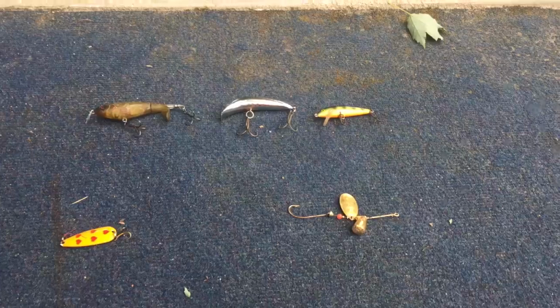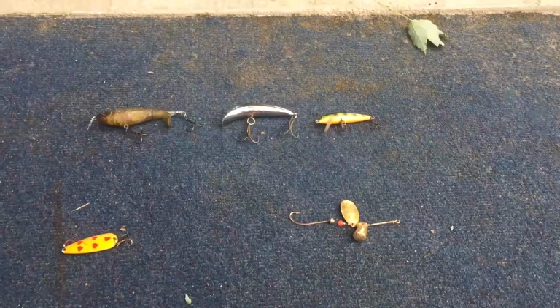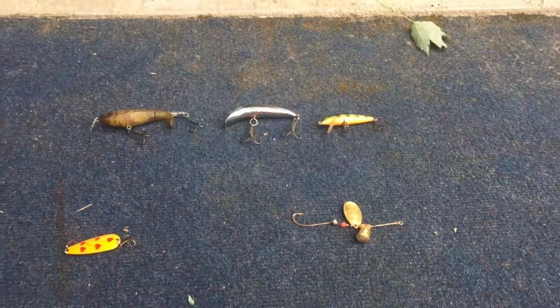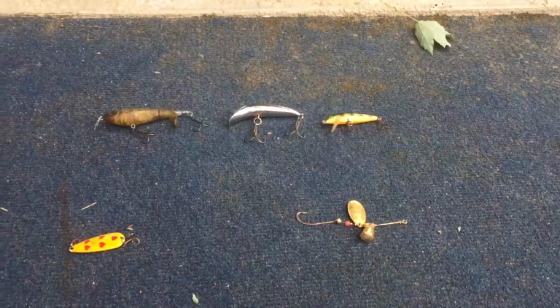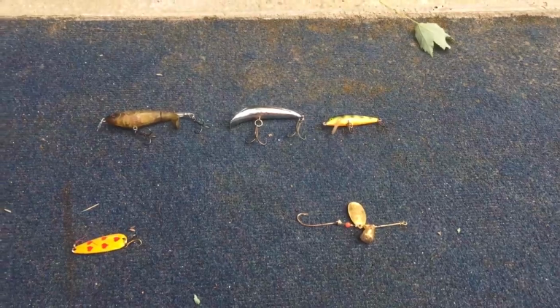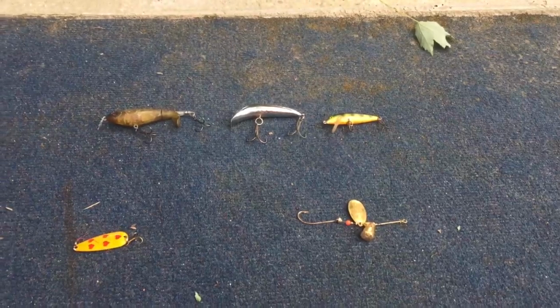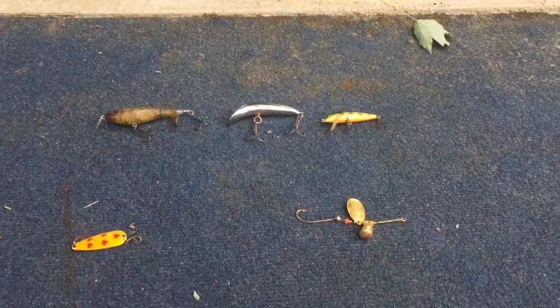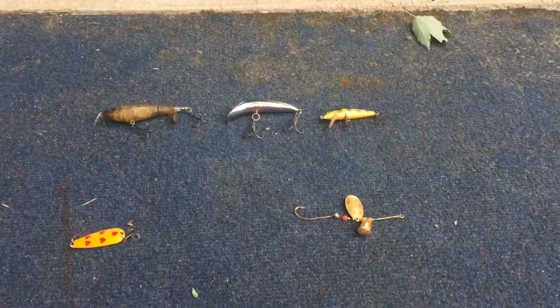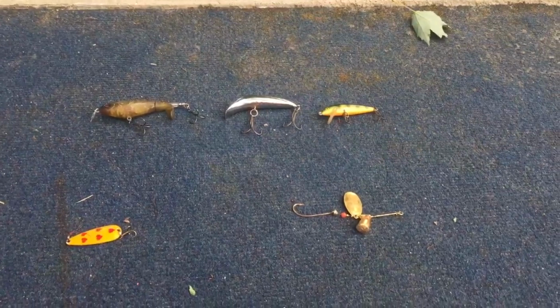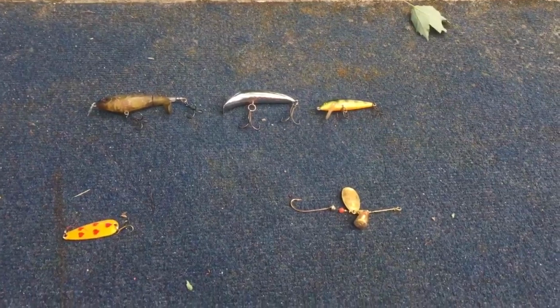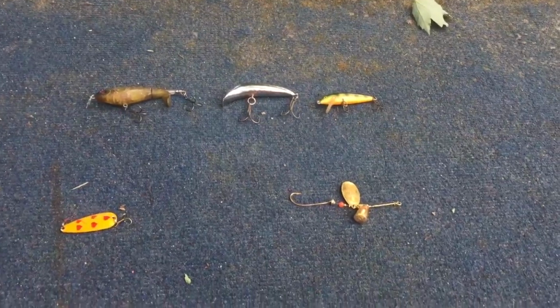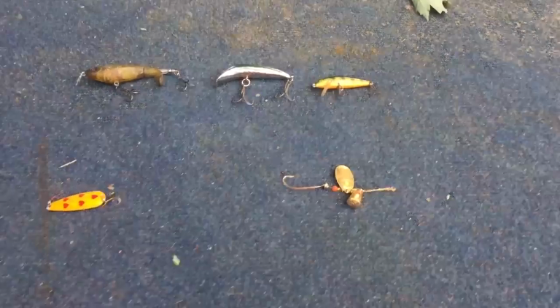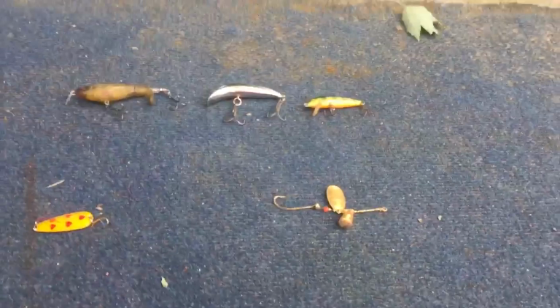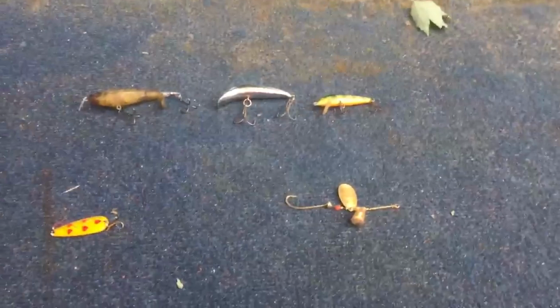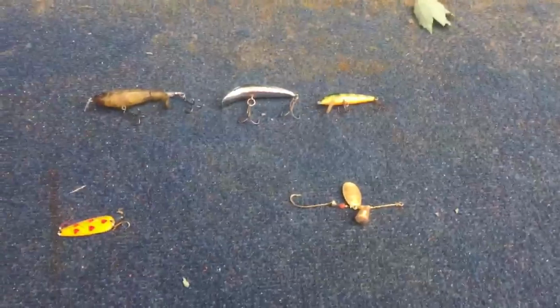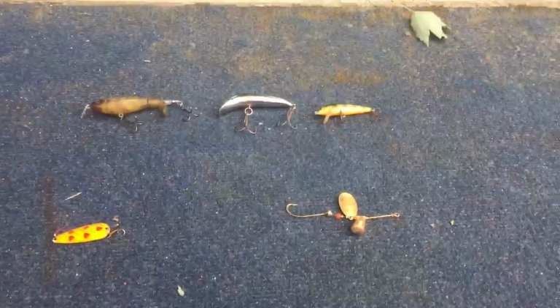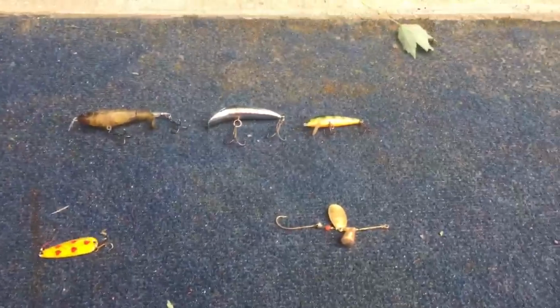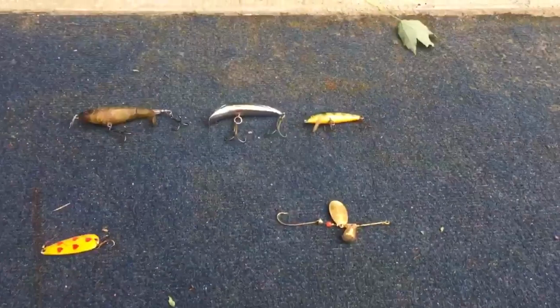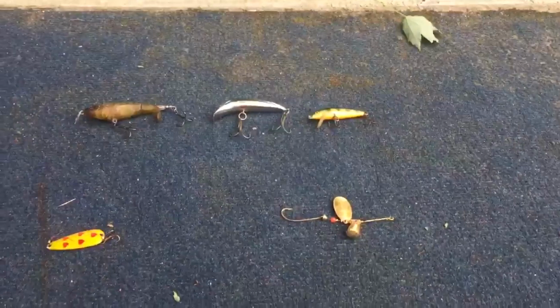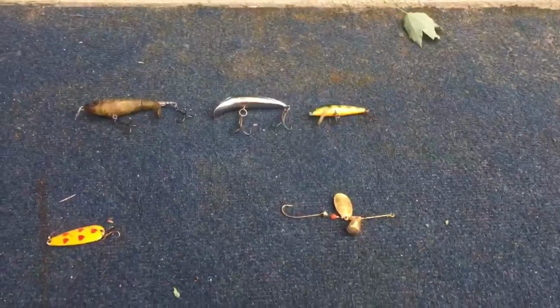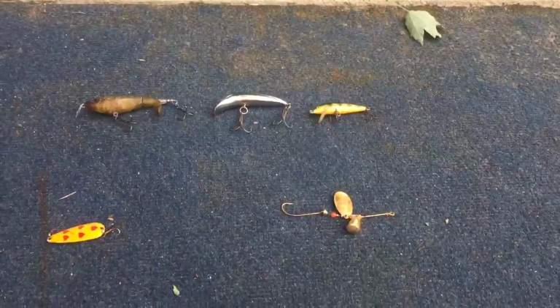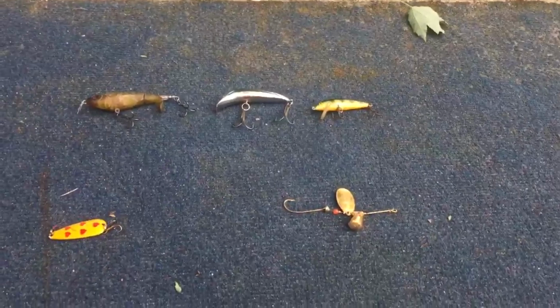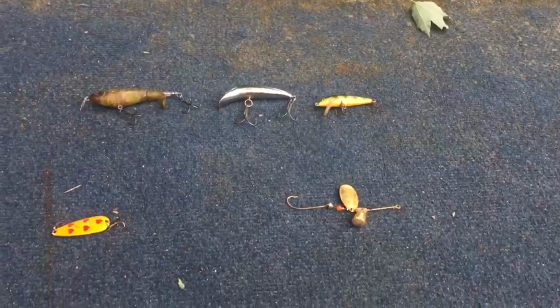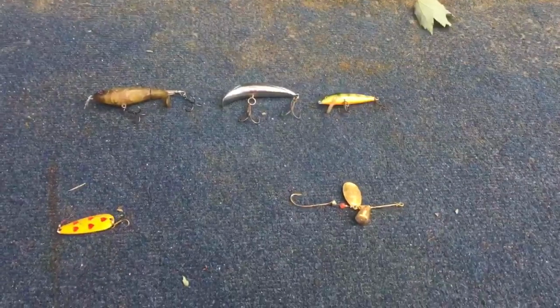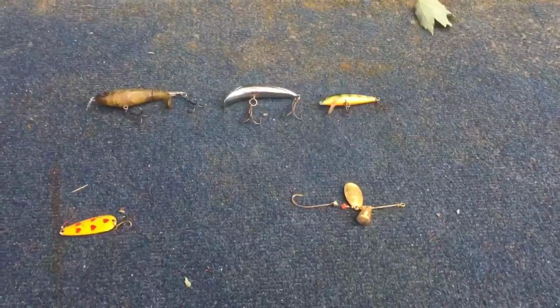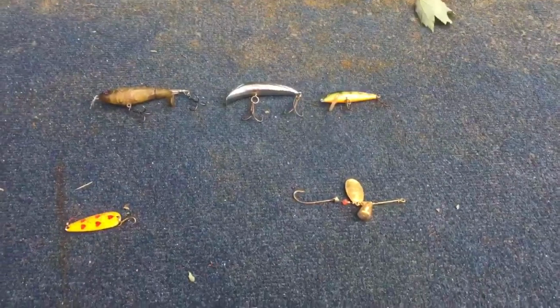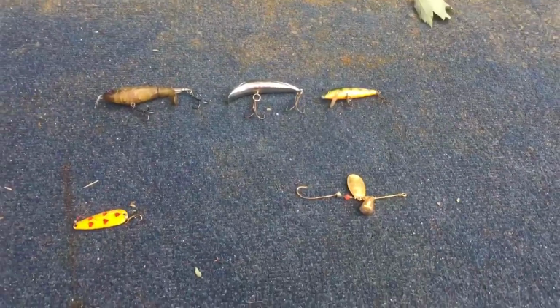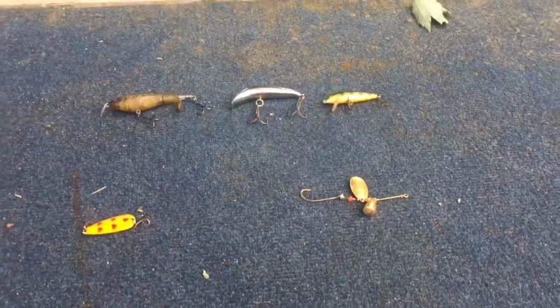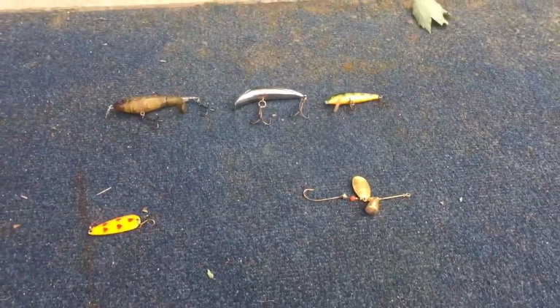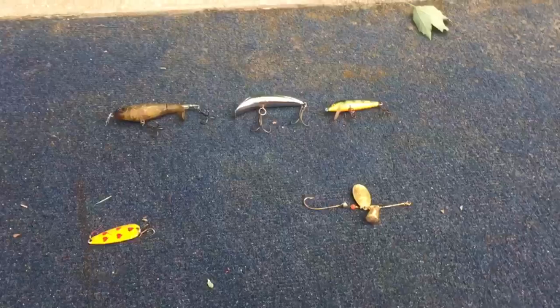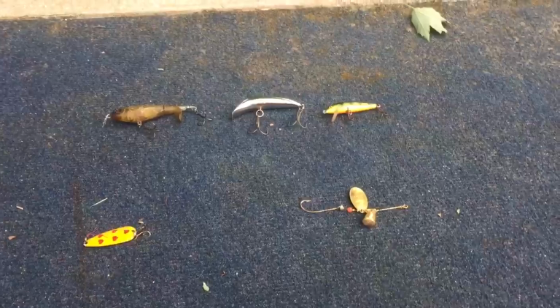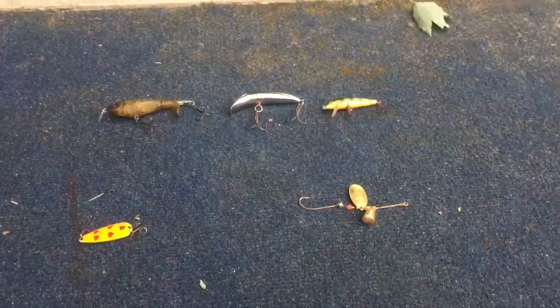Hi guys, 216 Fishing here, and today I'm going to show you my favorite lures in my hard bait collection. Here we go.